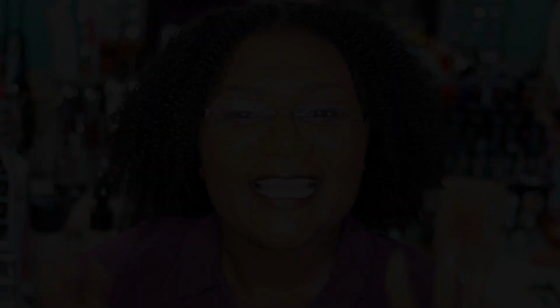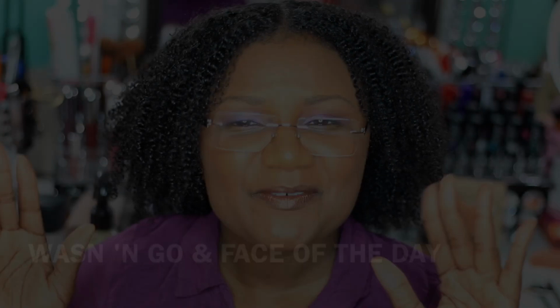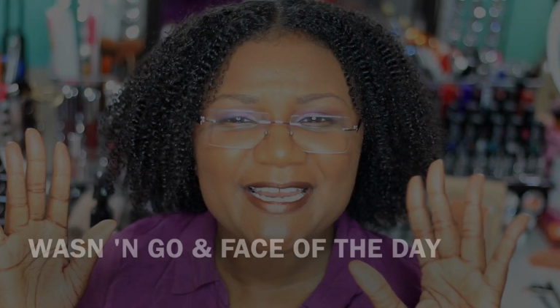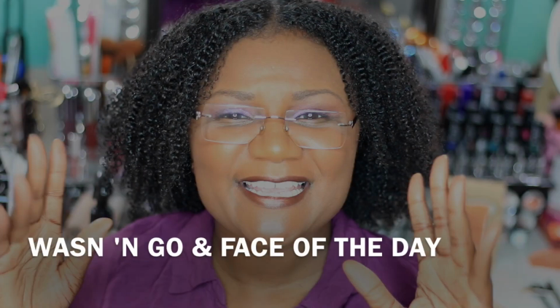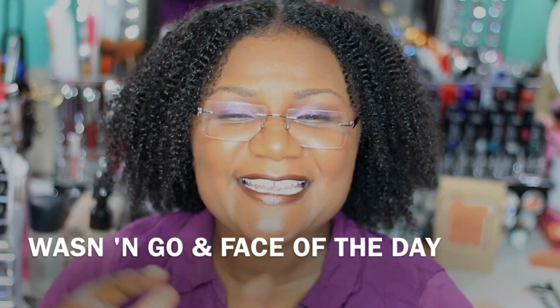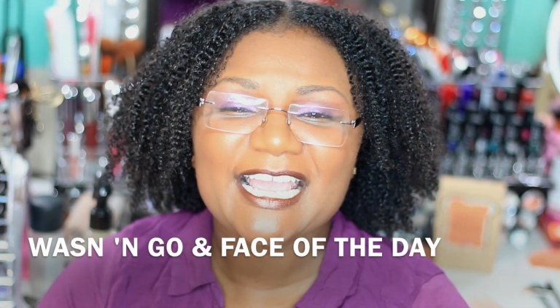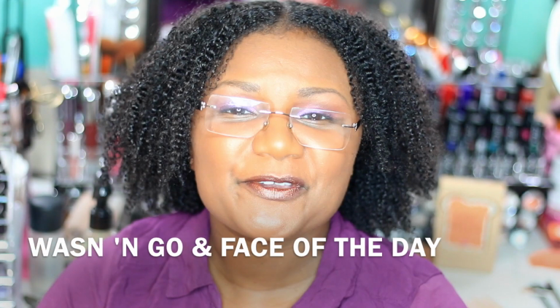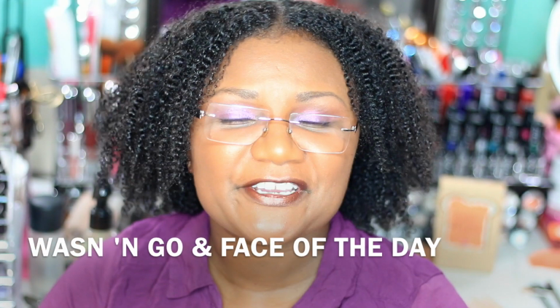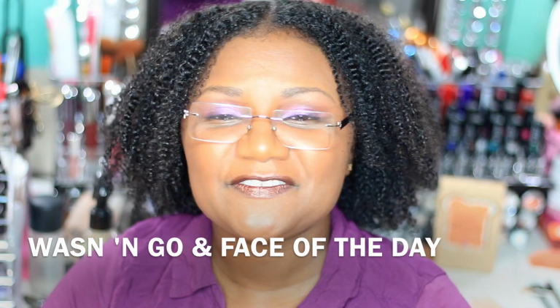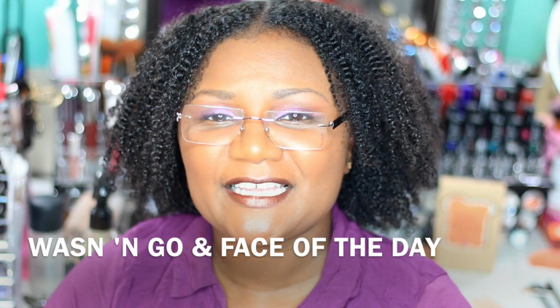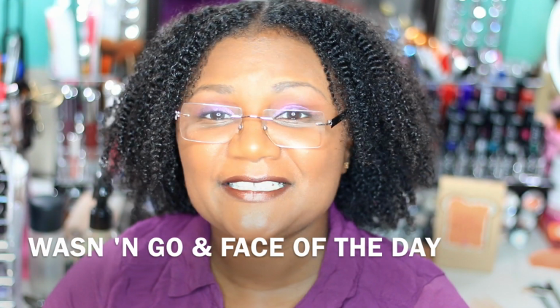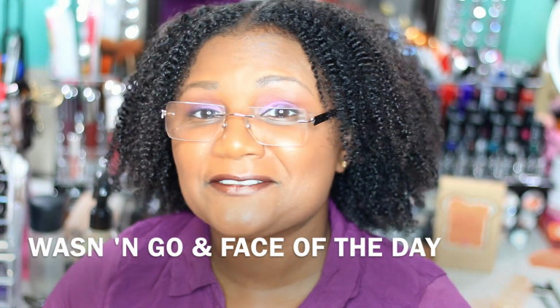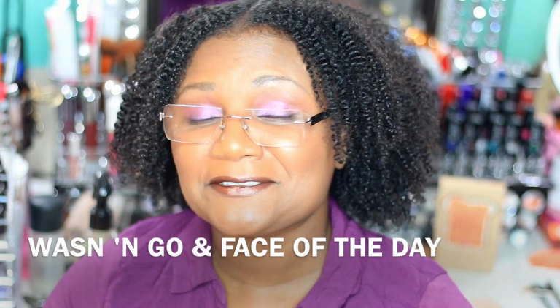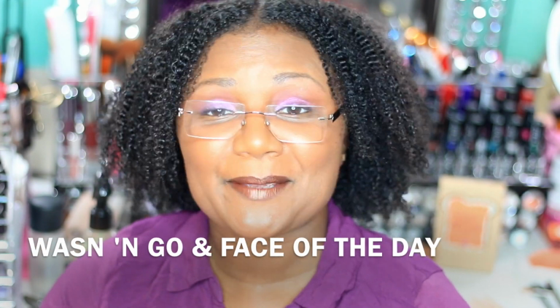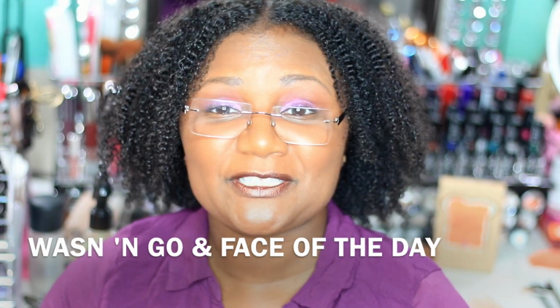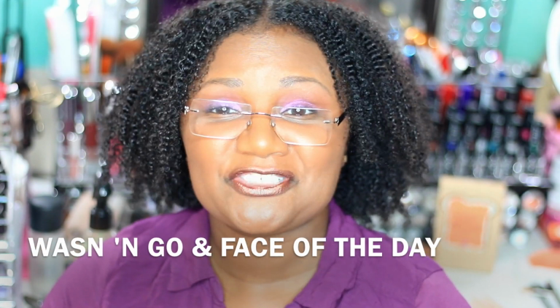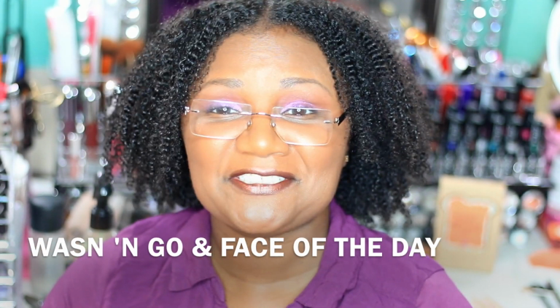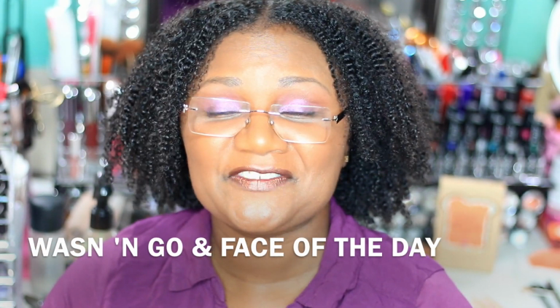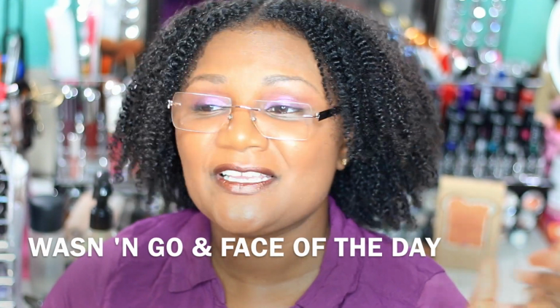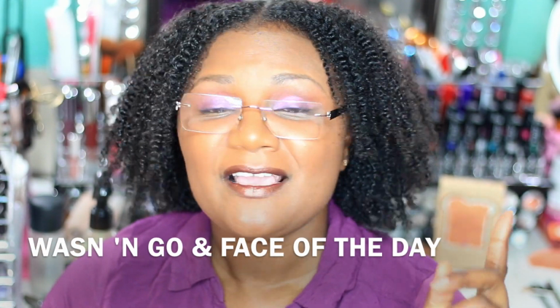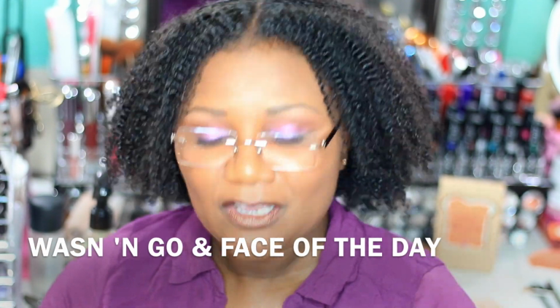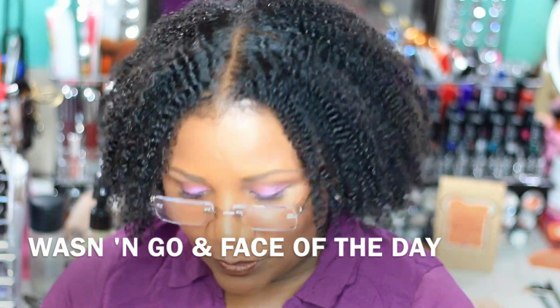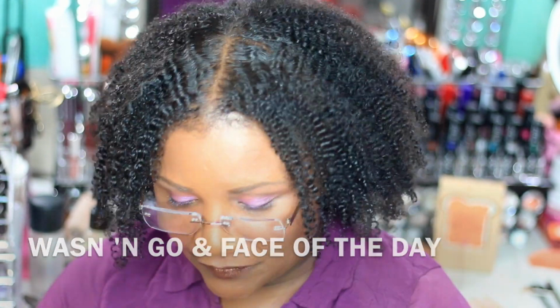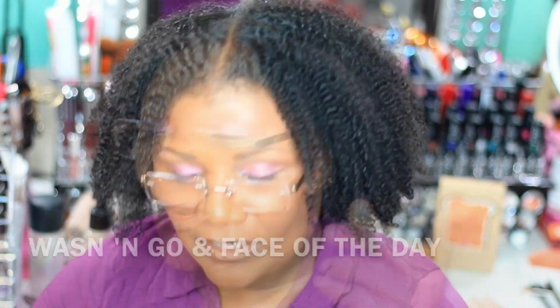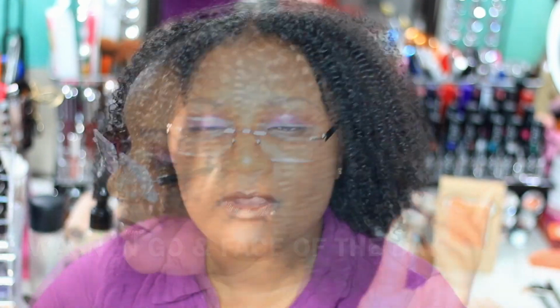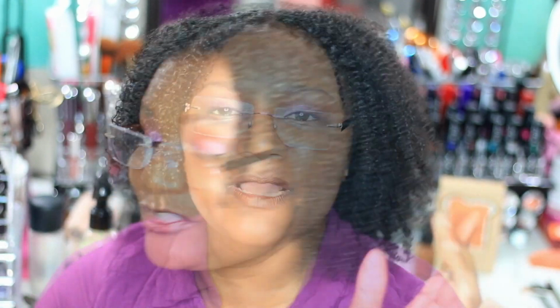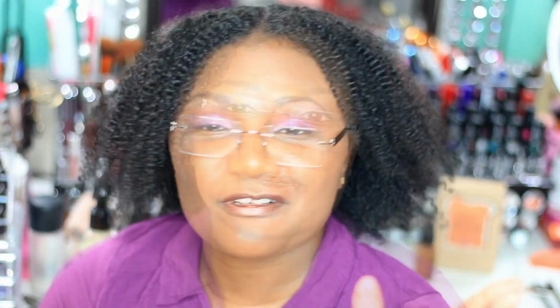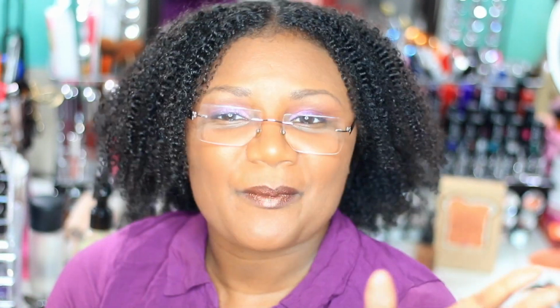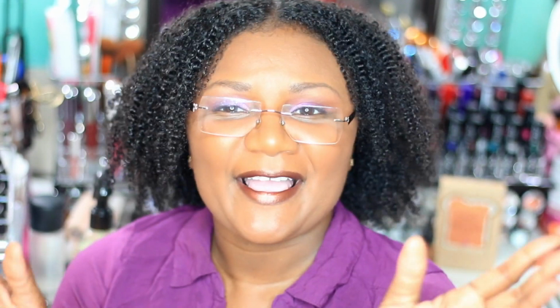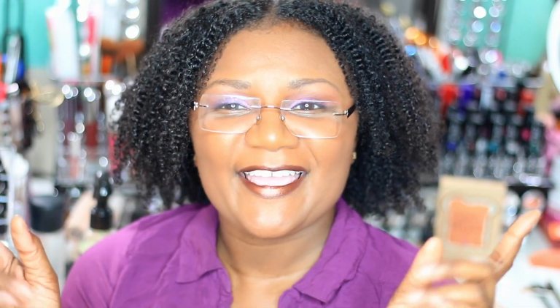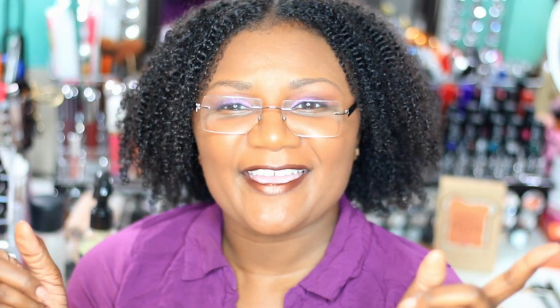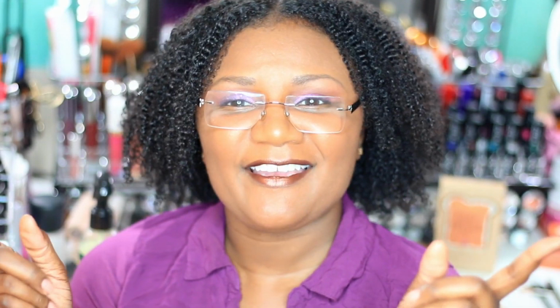Hey everybody, I am the creative lady. This is NappaliciousTV. Quick video — I want to show y'all my hair.